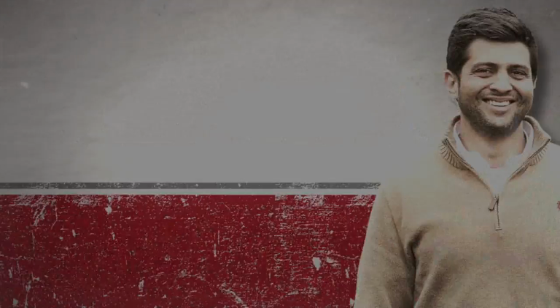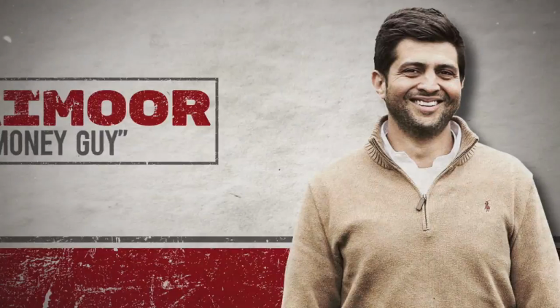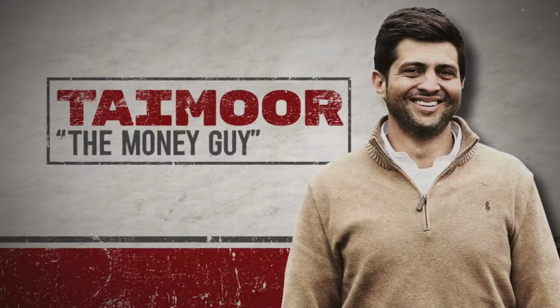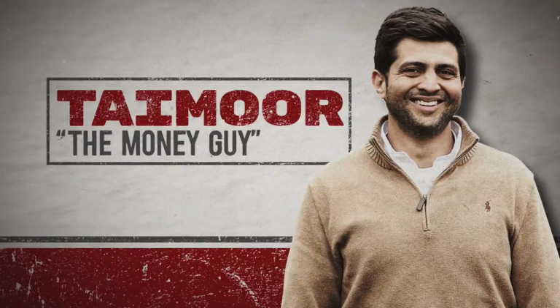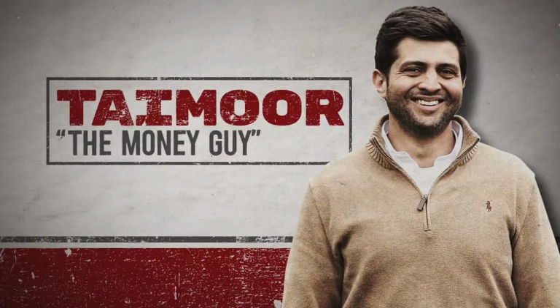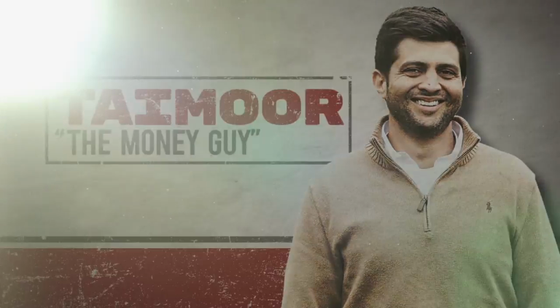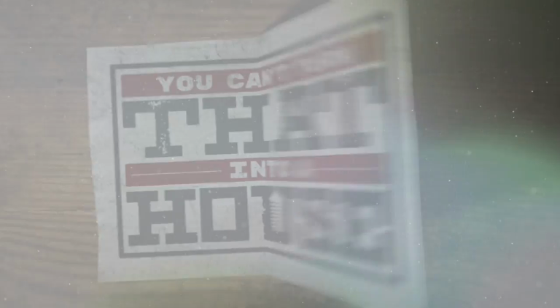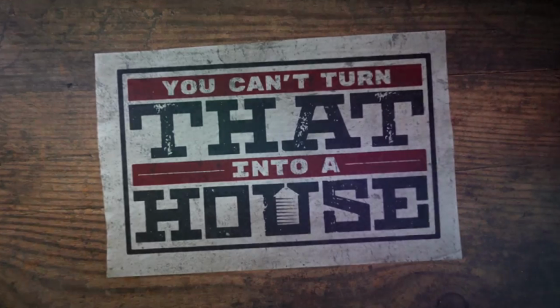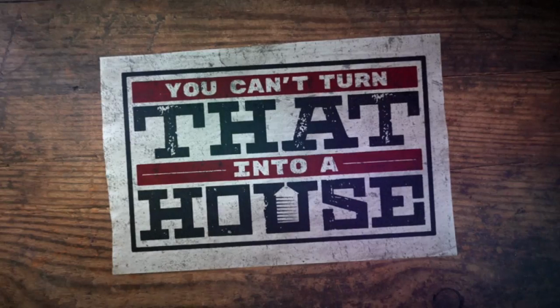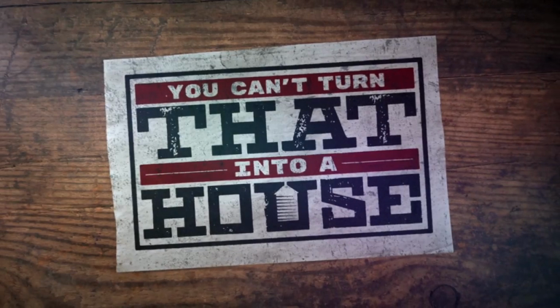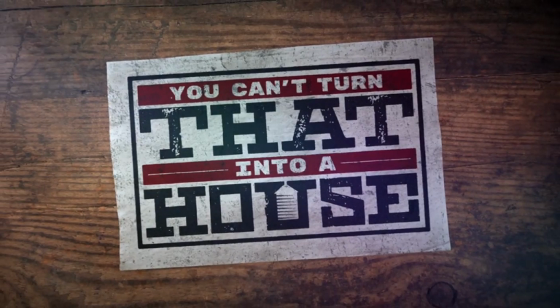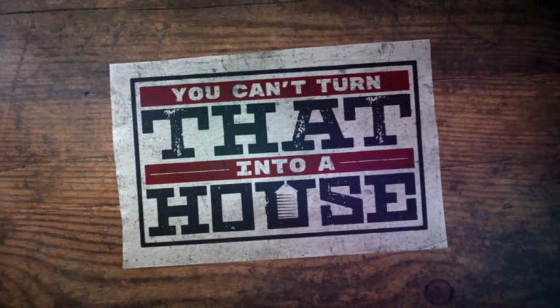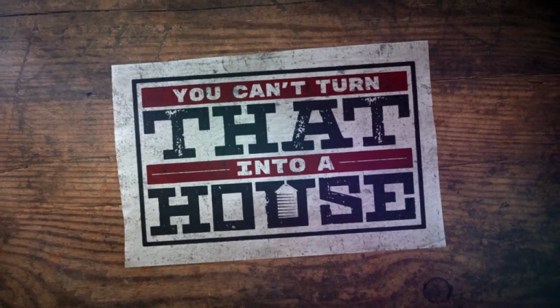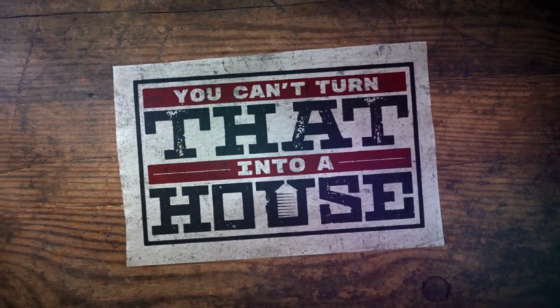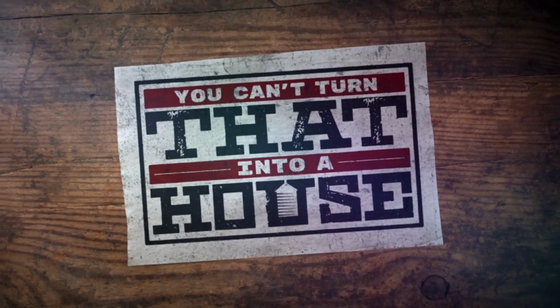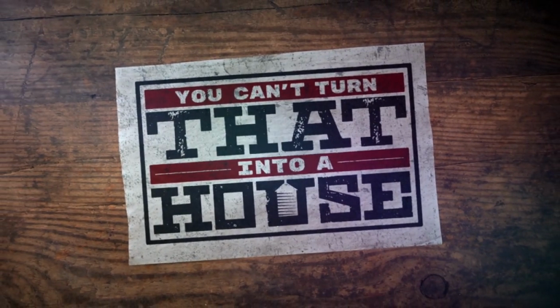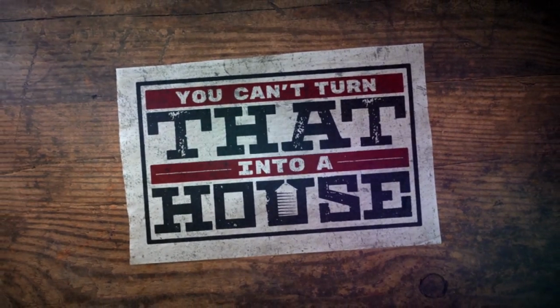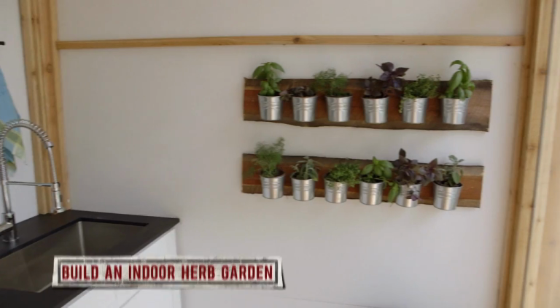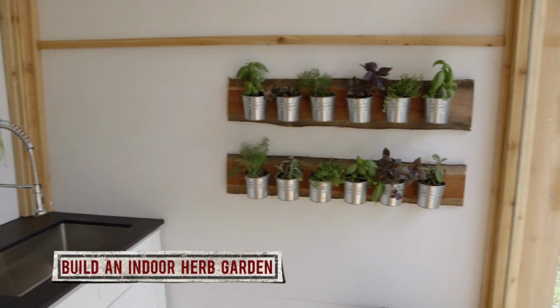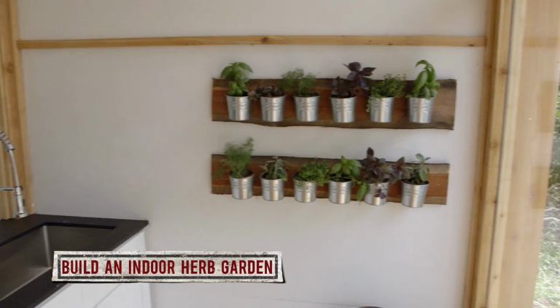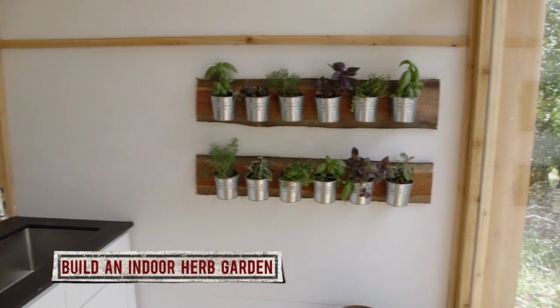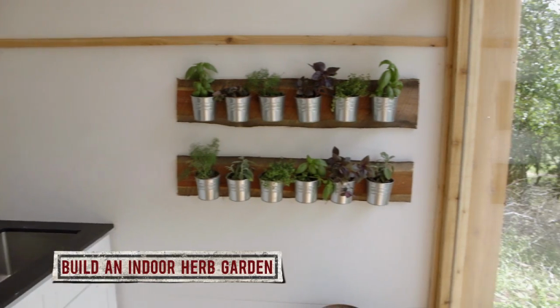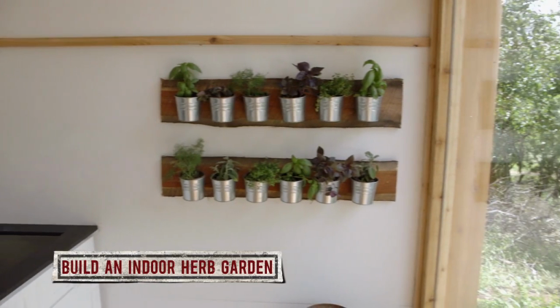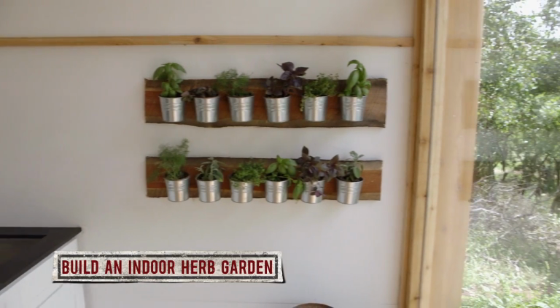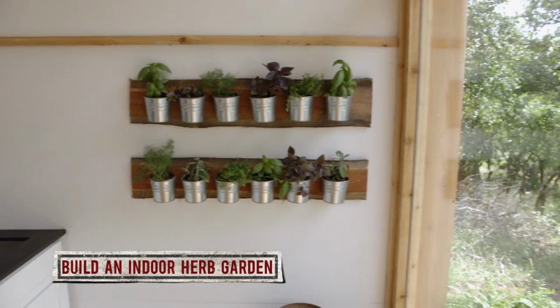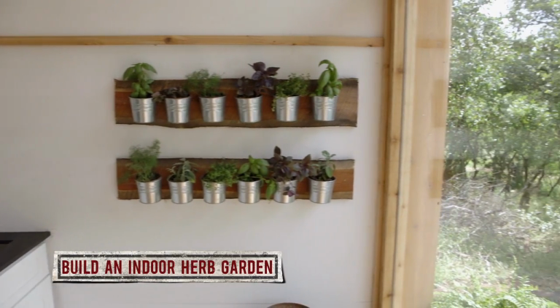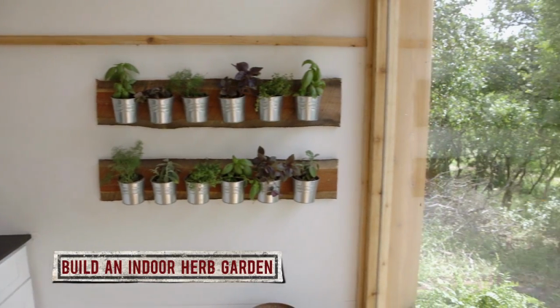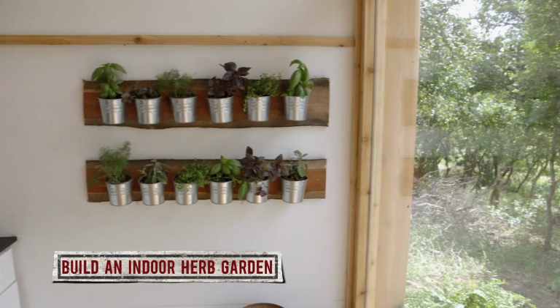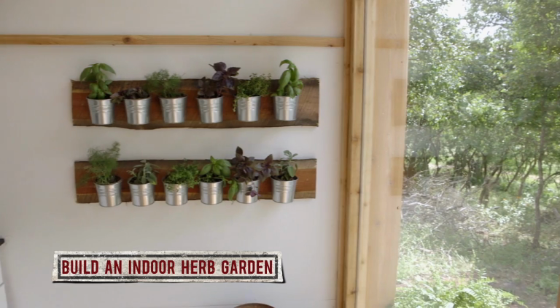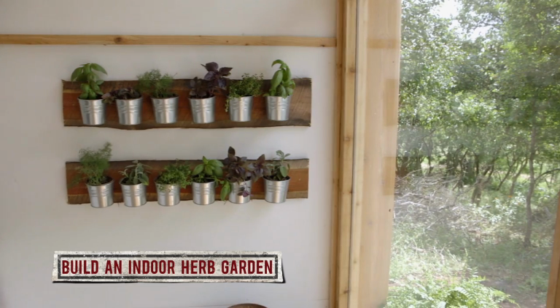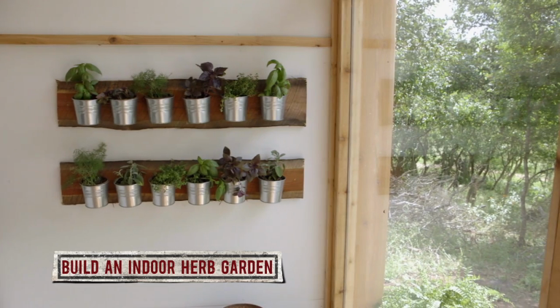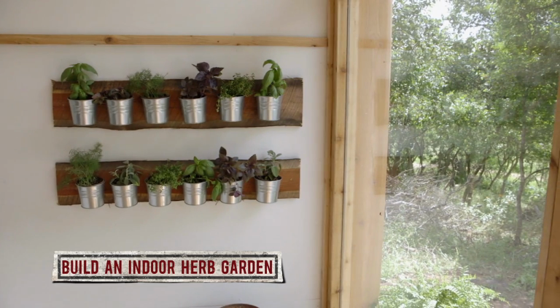Hi, I'm Tamor from You Can't Turn That Into a House, and here are some tips on how you can build an indoor herb garden.